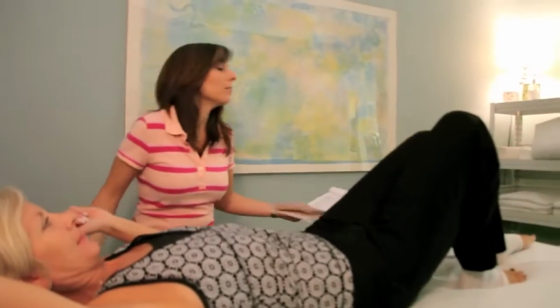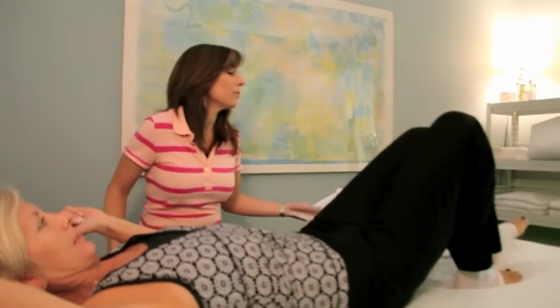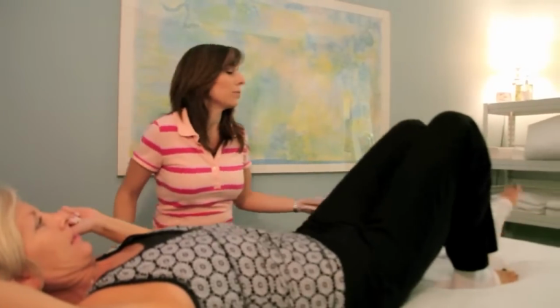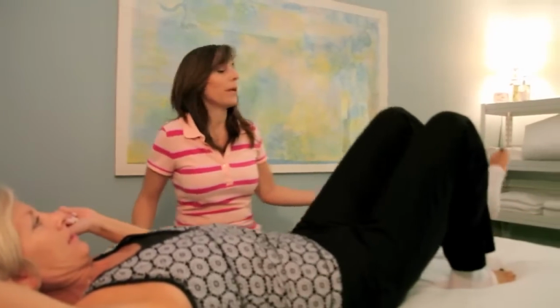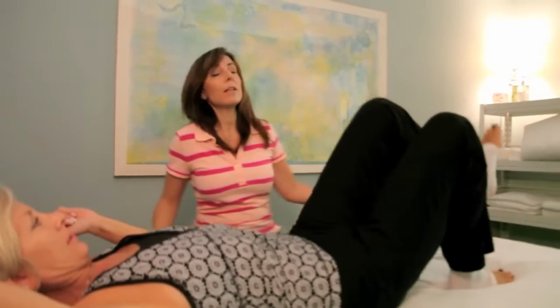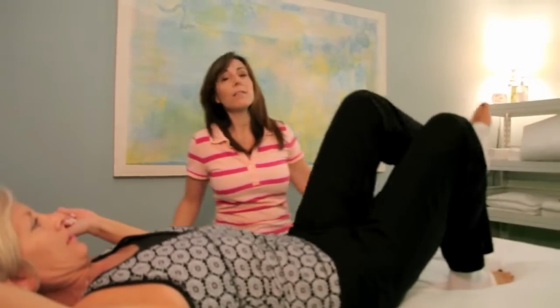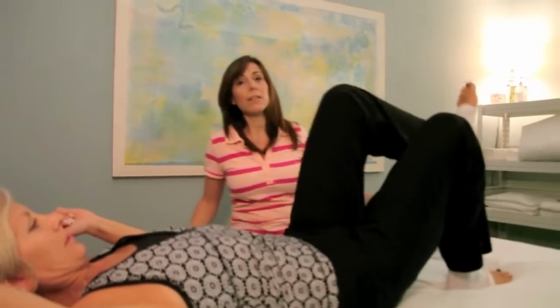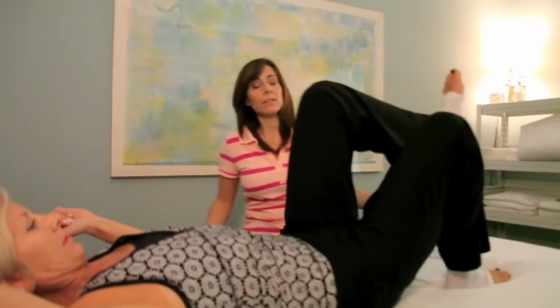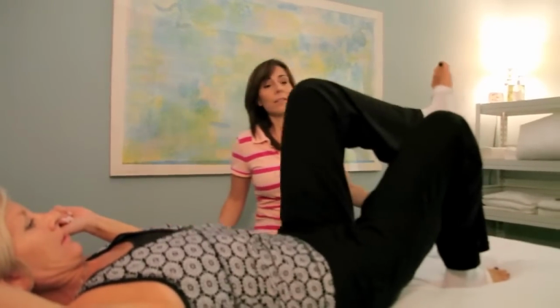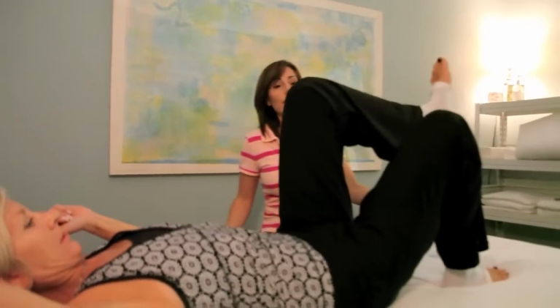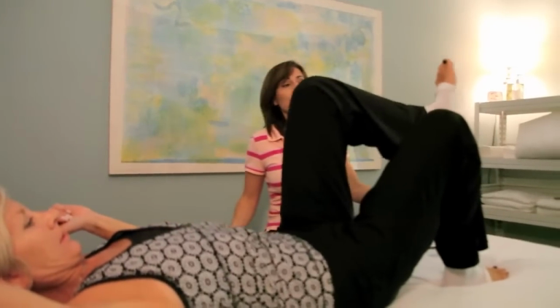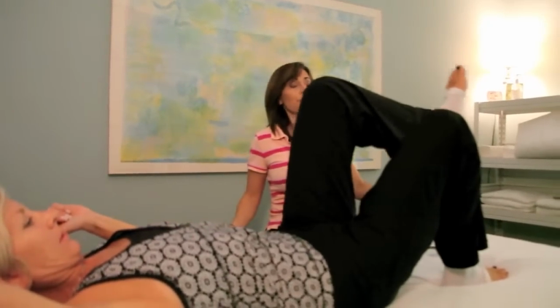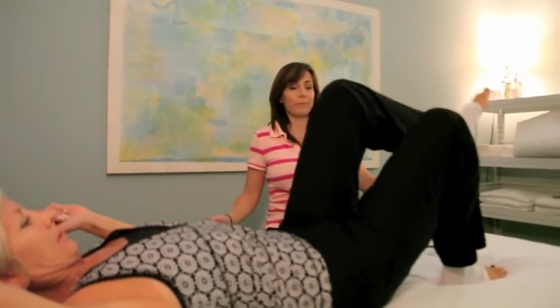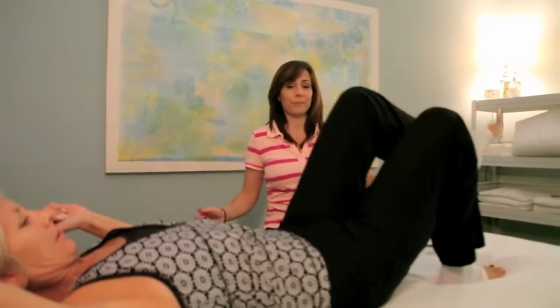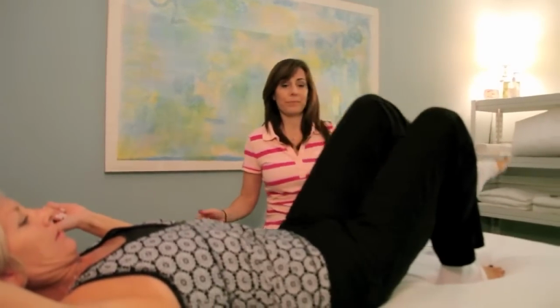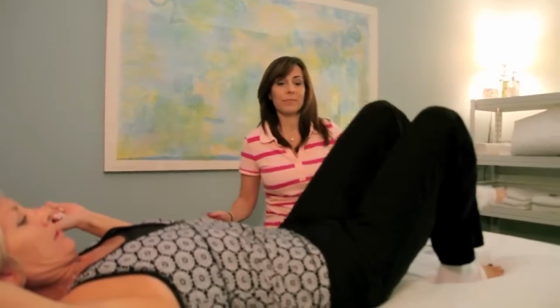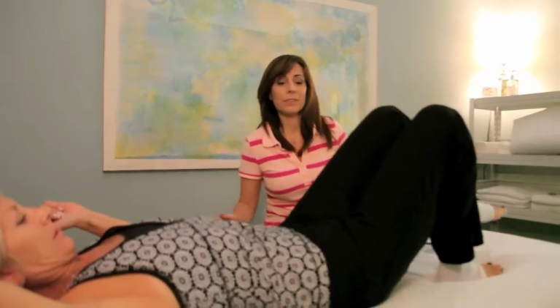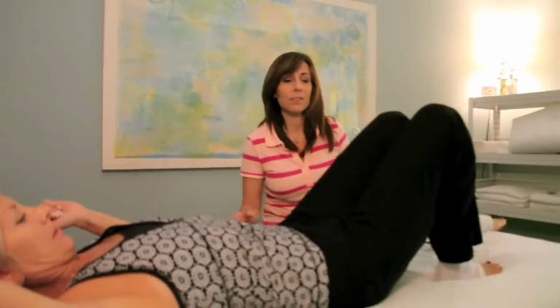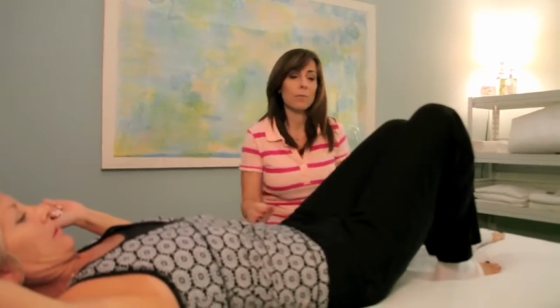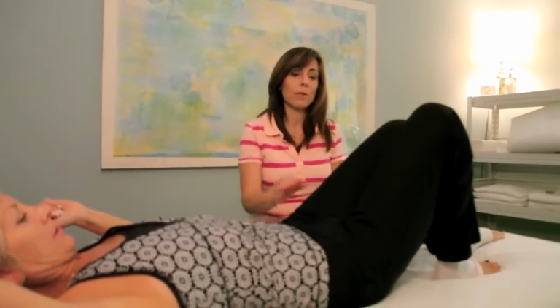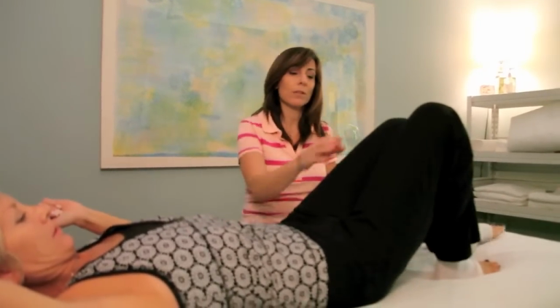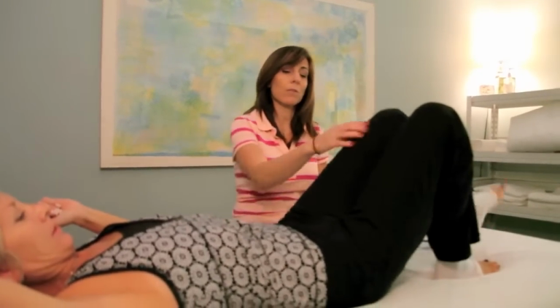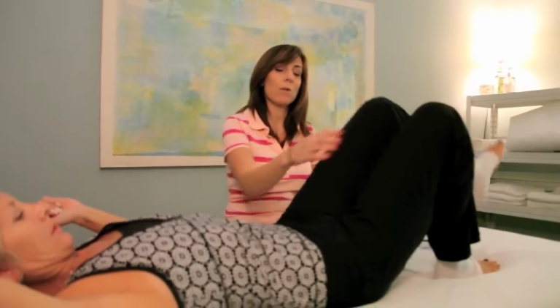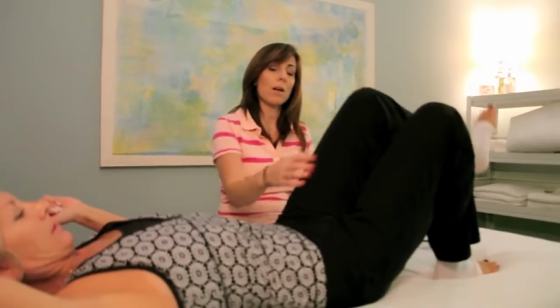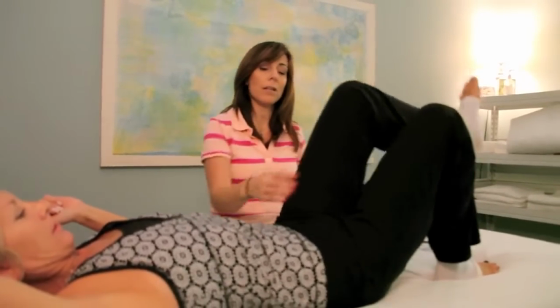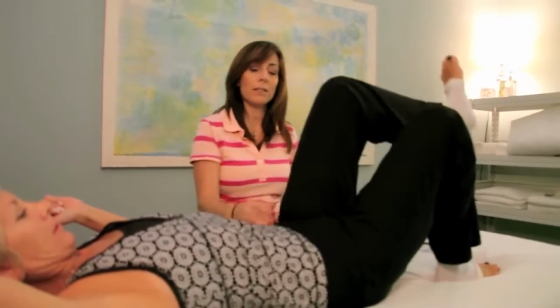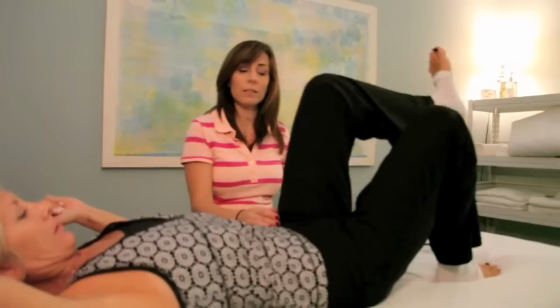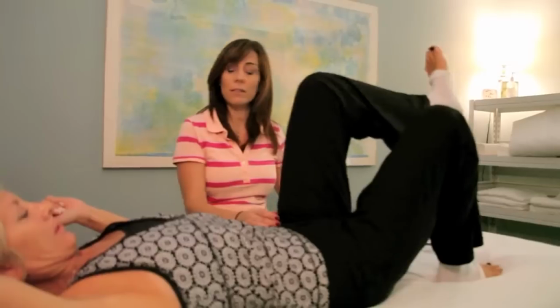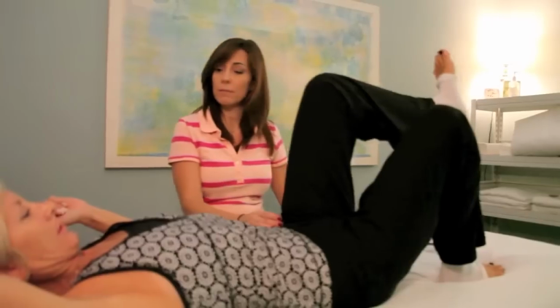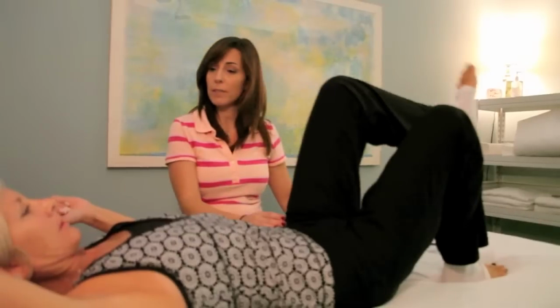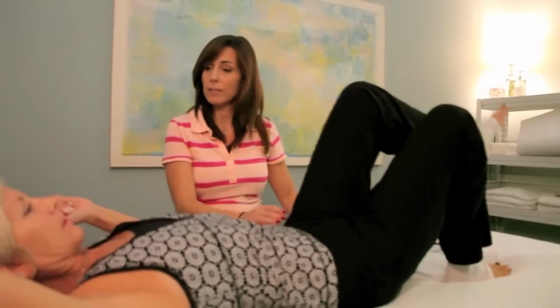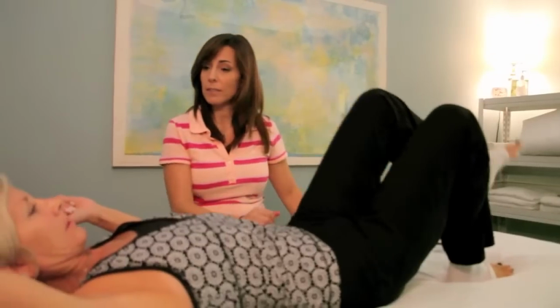We're doing bent knee raises now, so we're working the quad and the hip flexor.